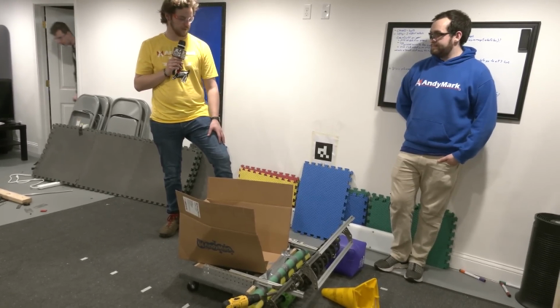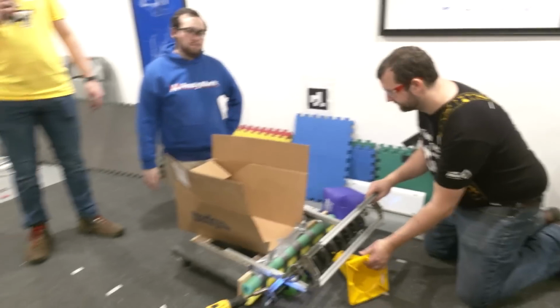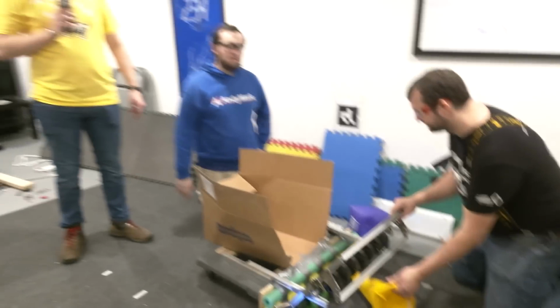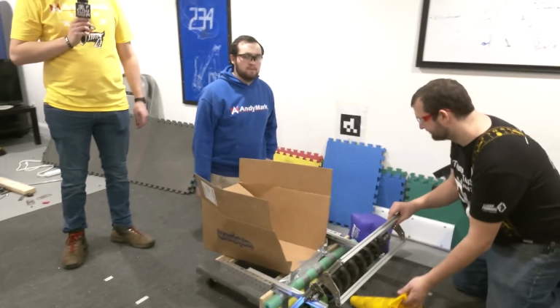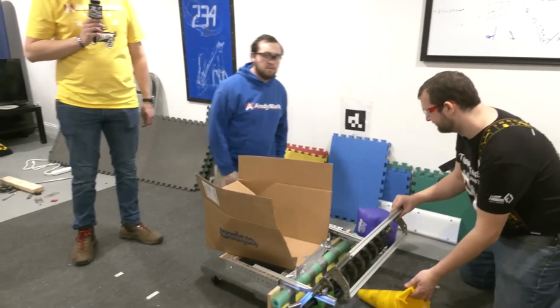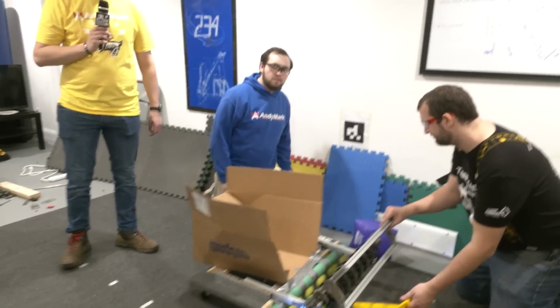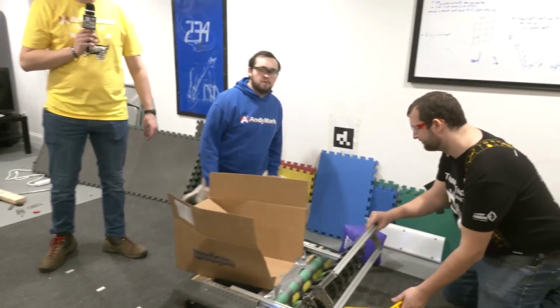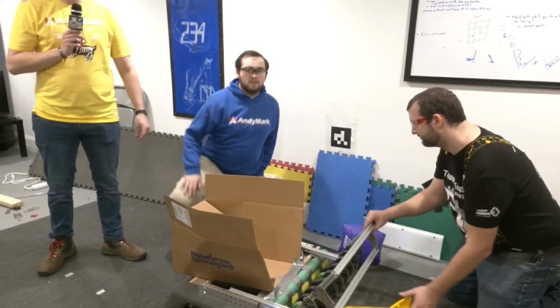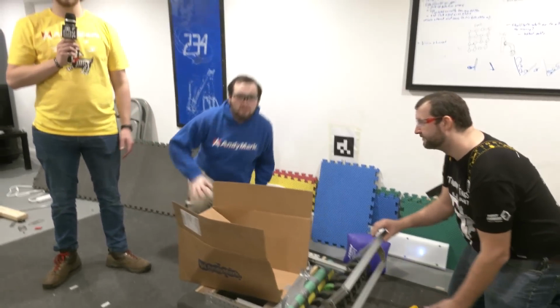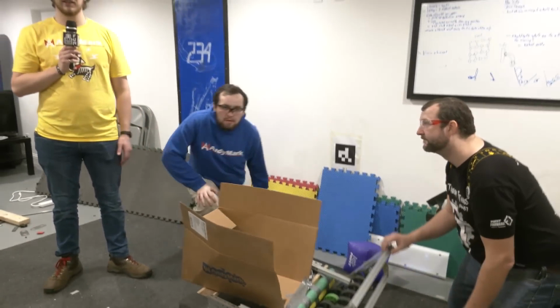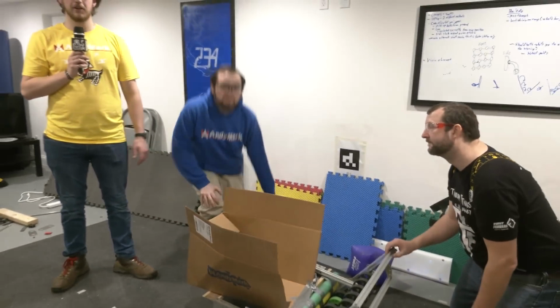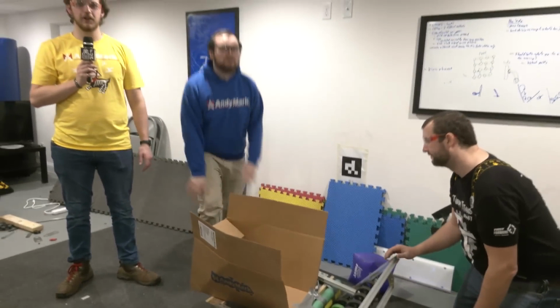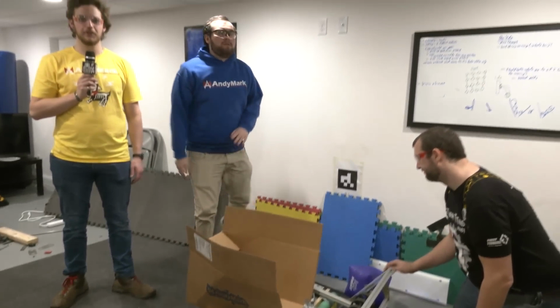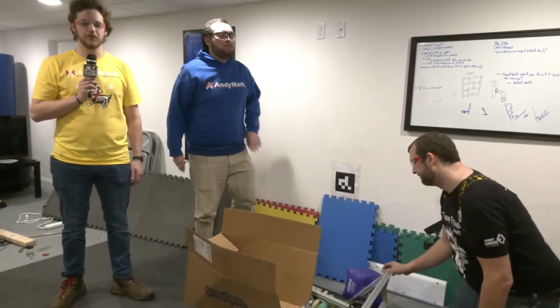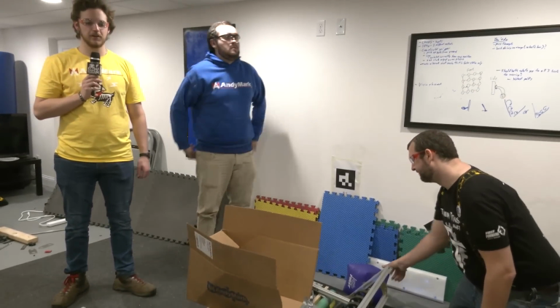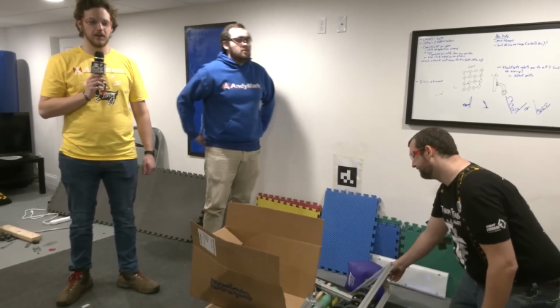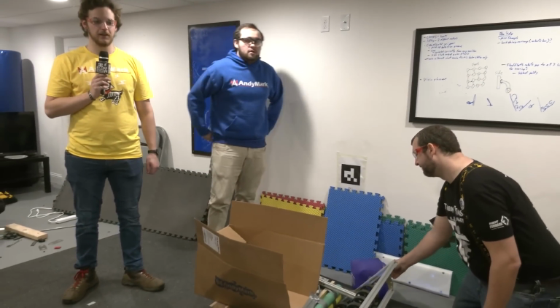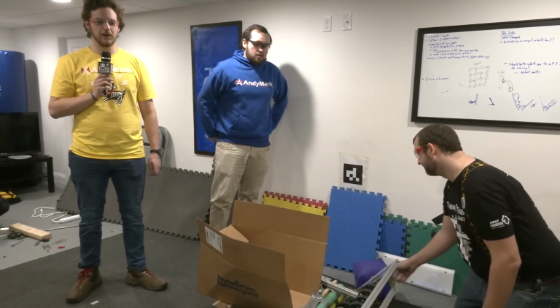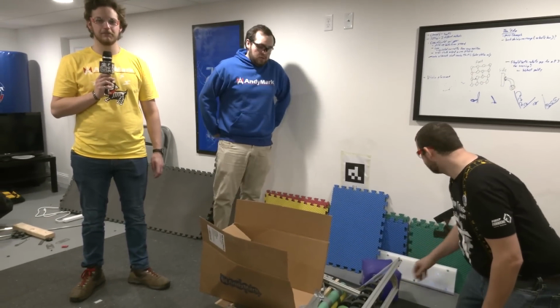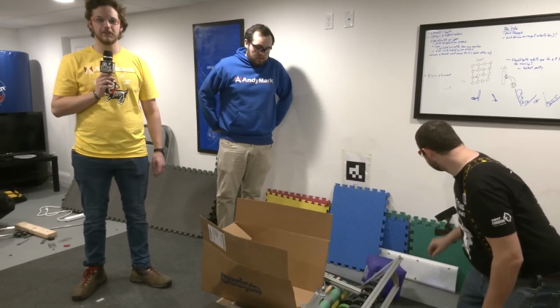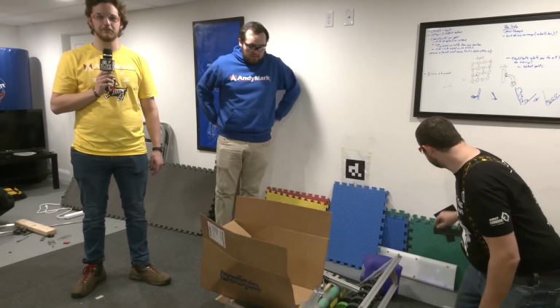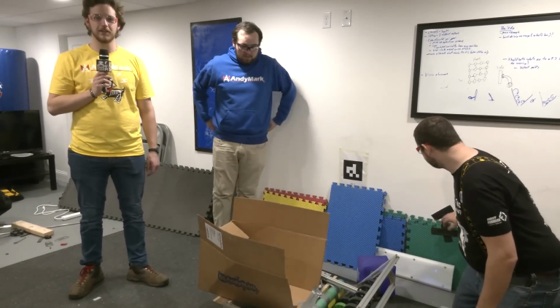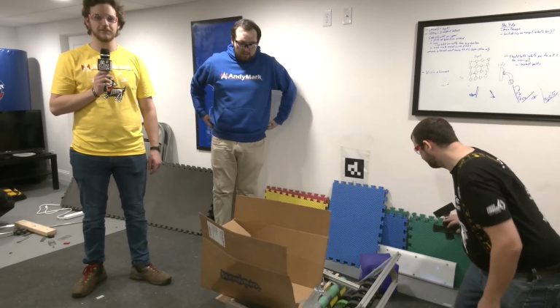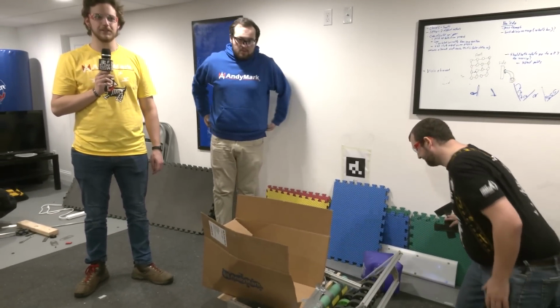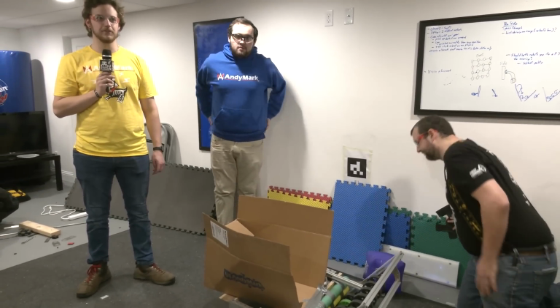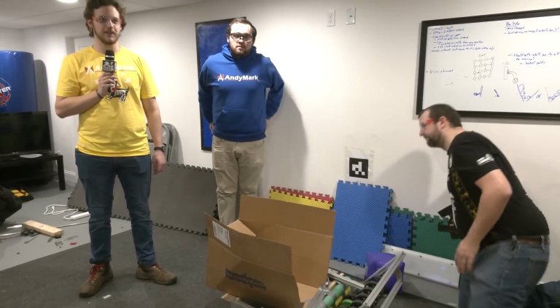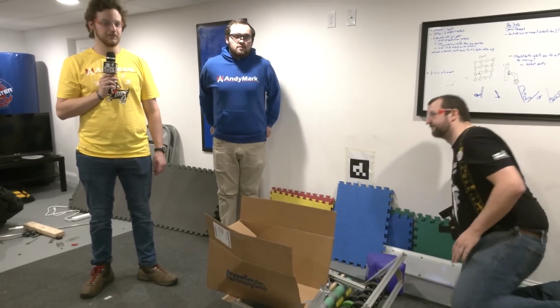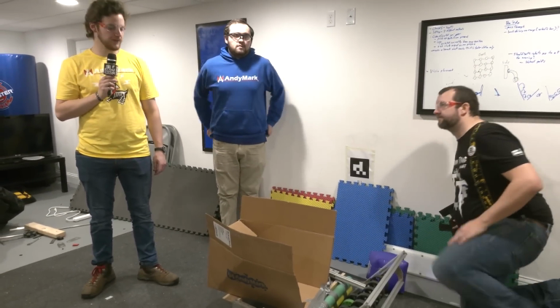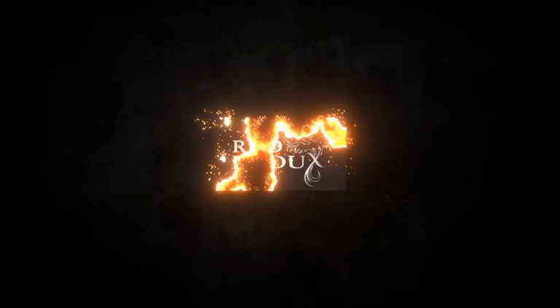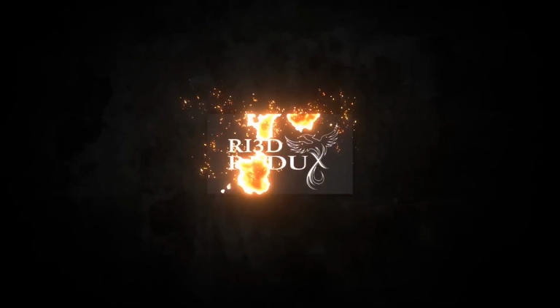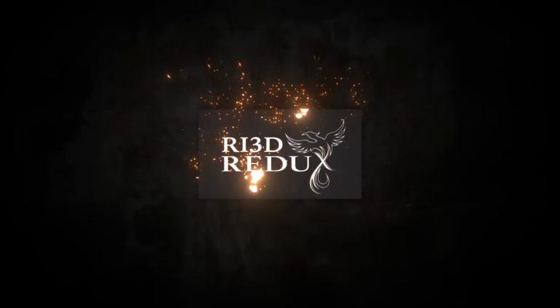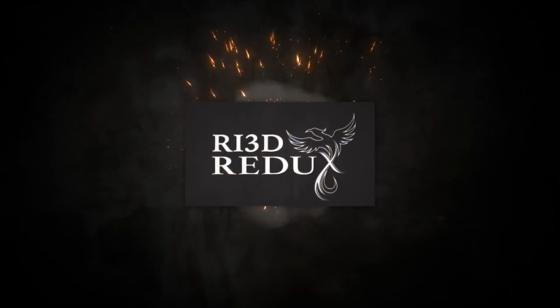Thanks for watching, and make sure to check out our other RI3D Redux videos on the FUN YouTube channel.